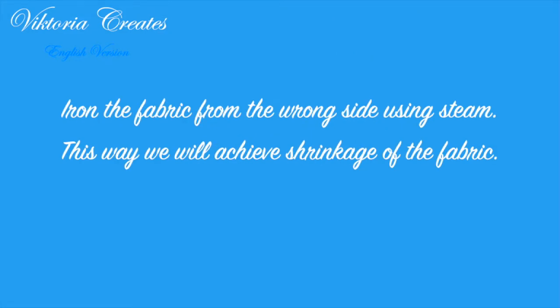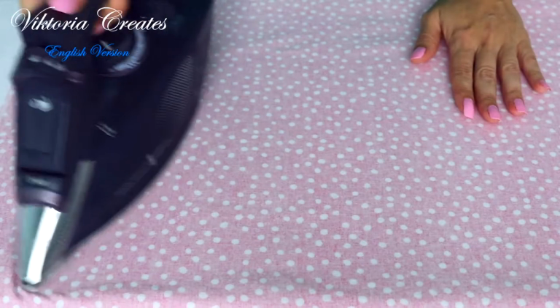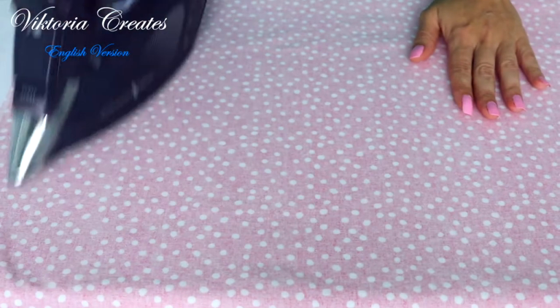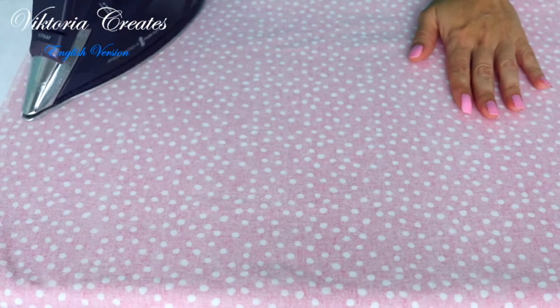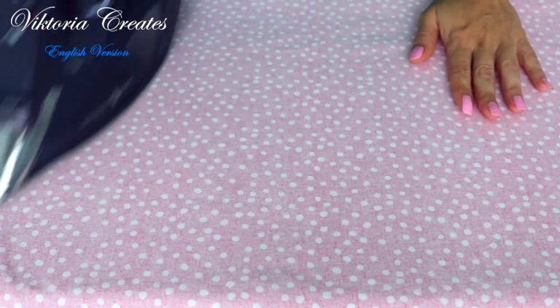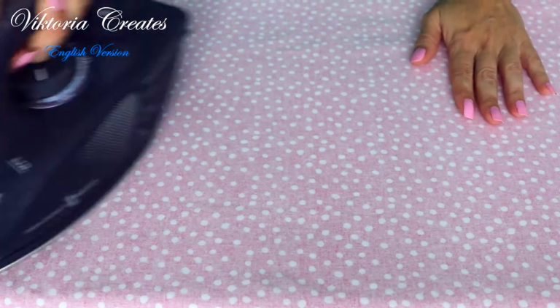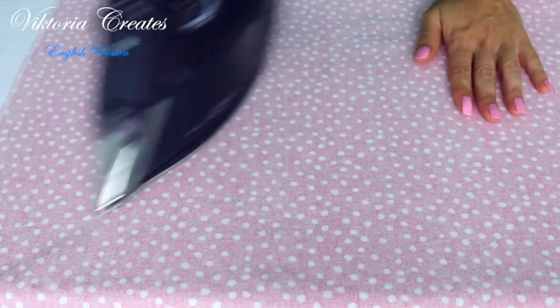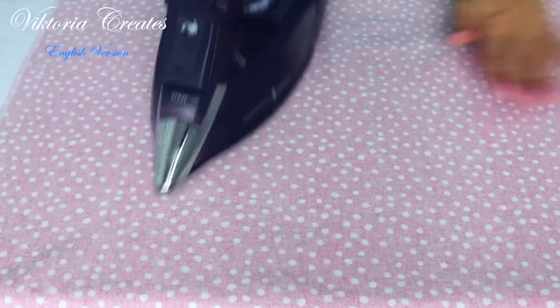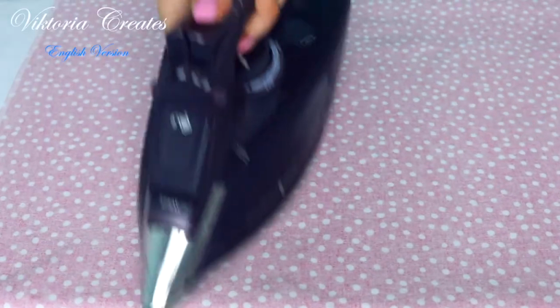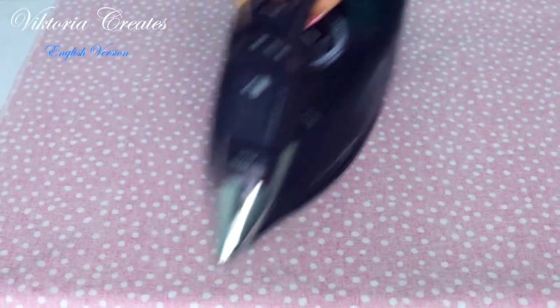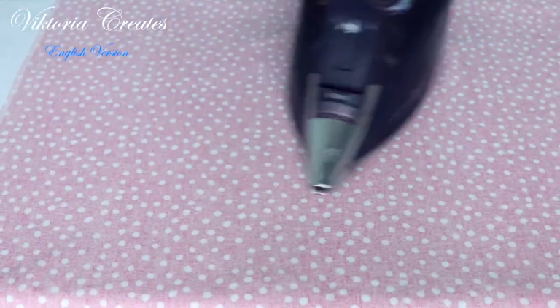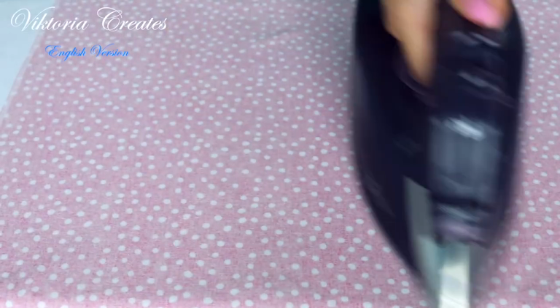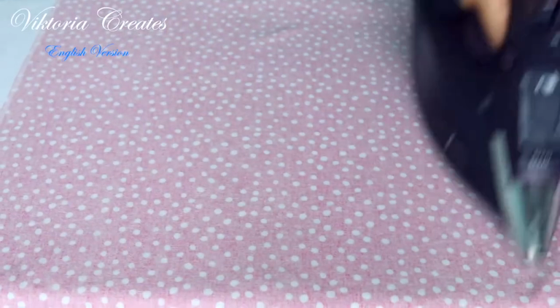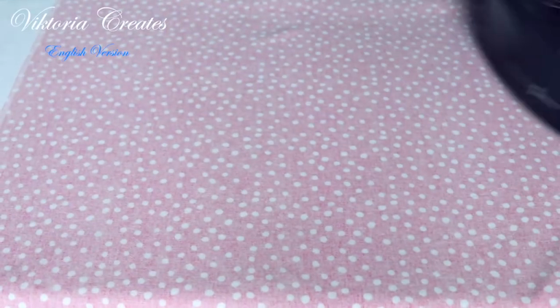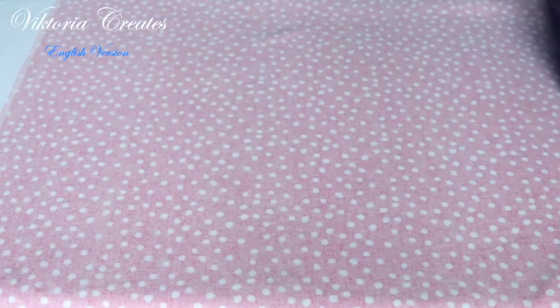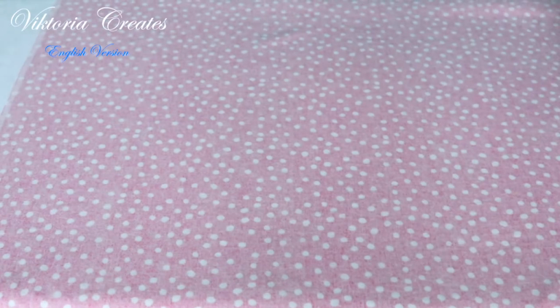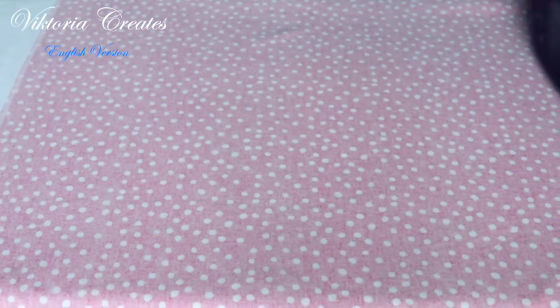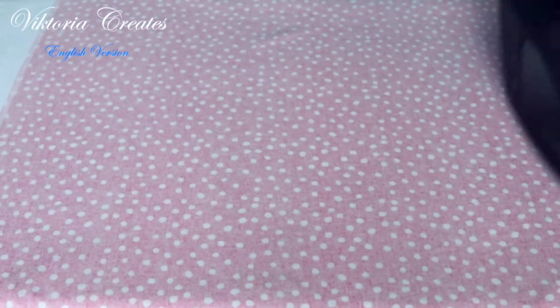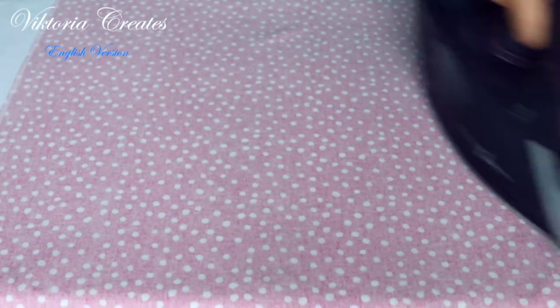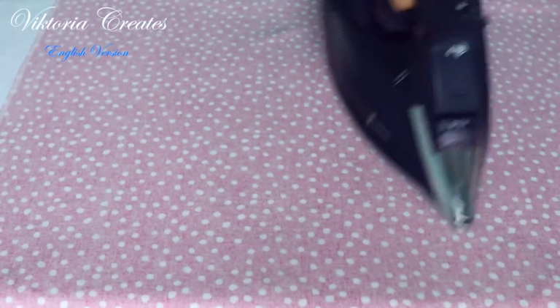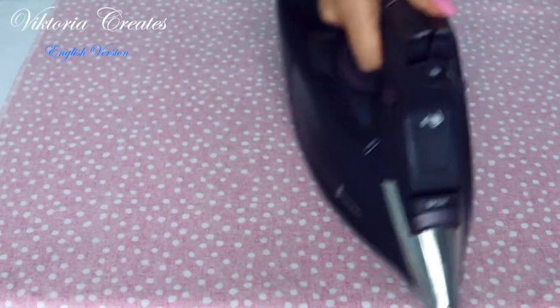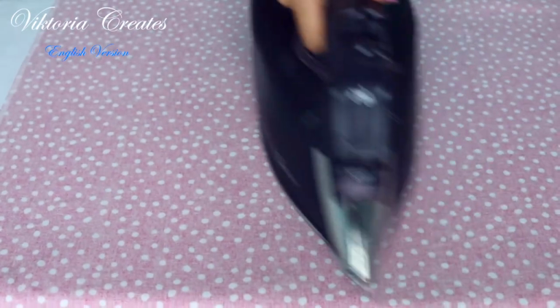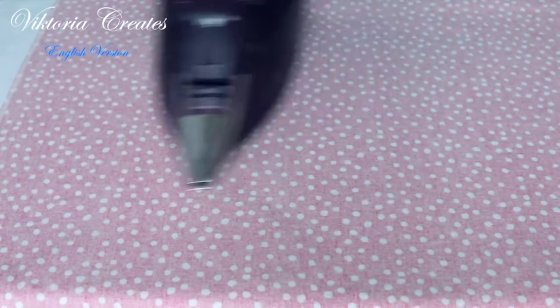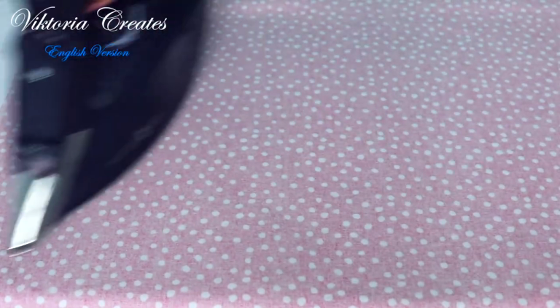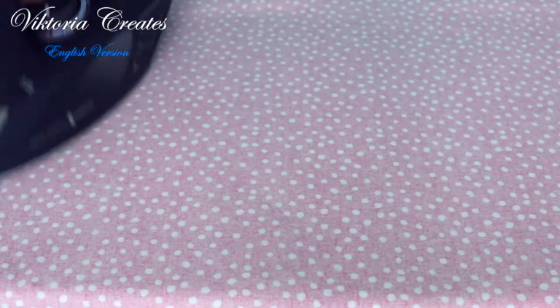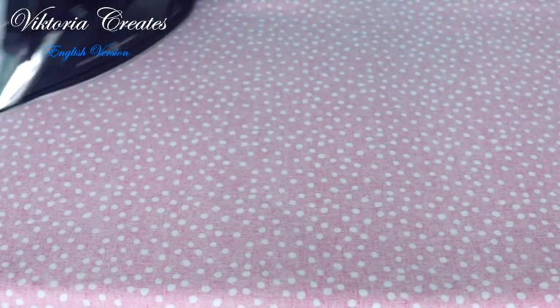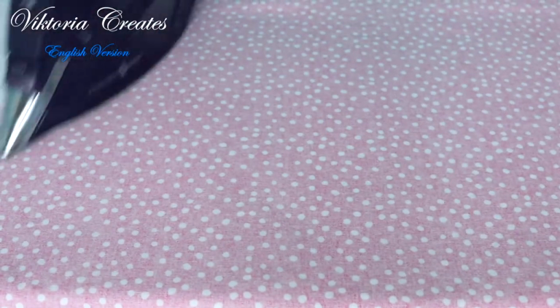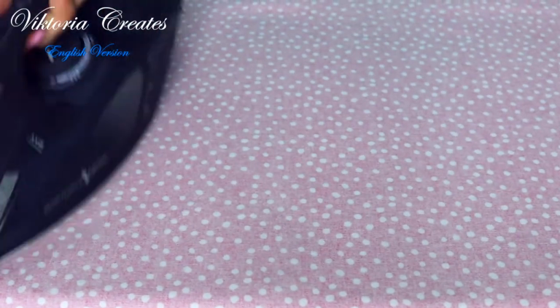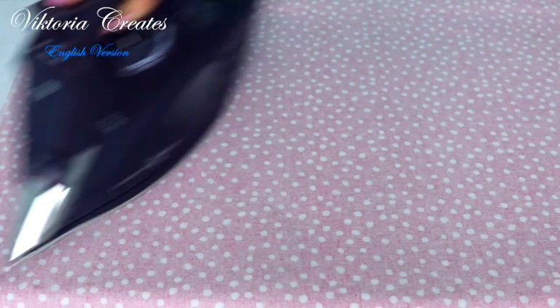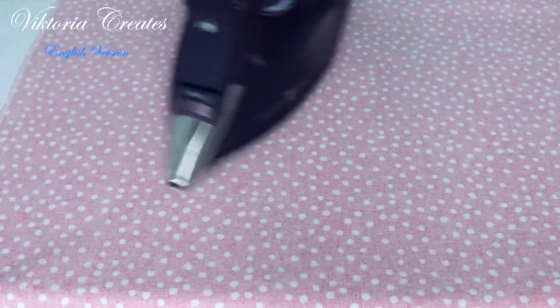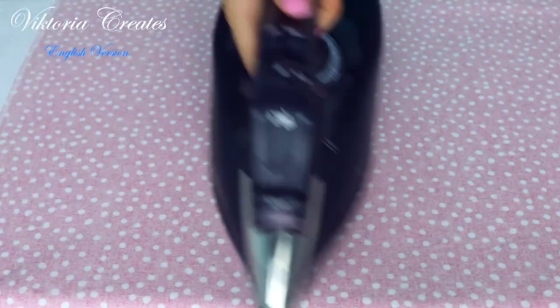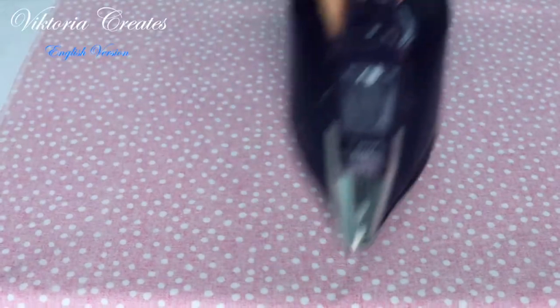As always, iron the fabric on the wrong side — this way we will achieve shrinkage of the fabric.